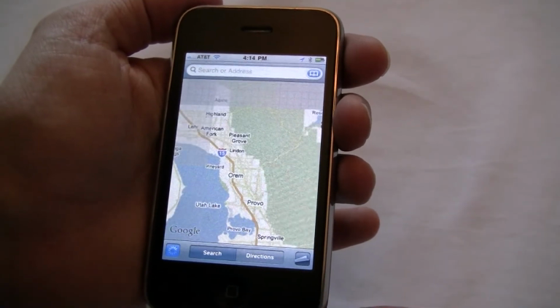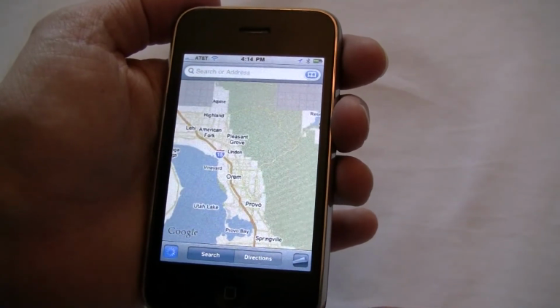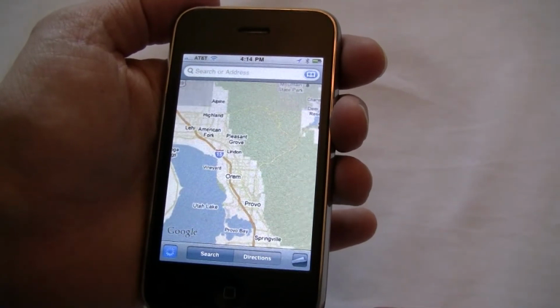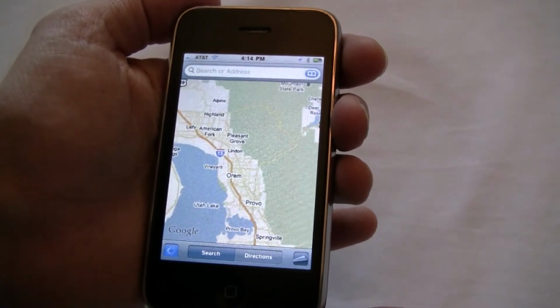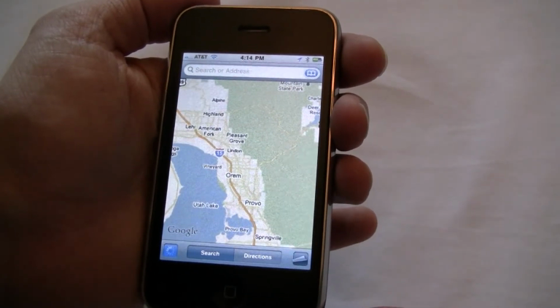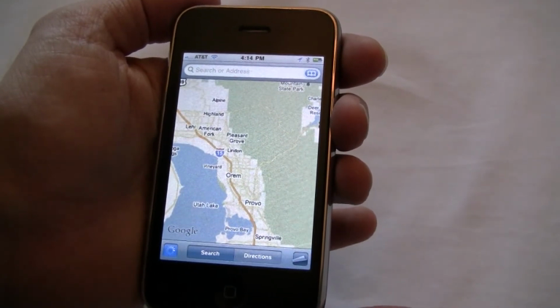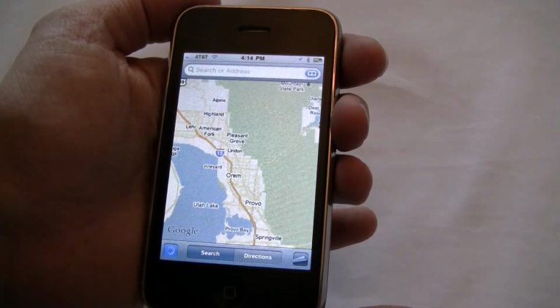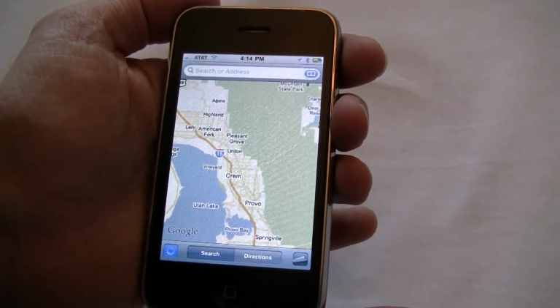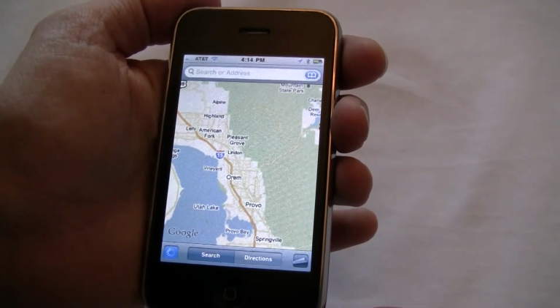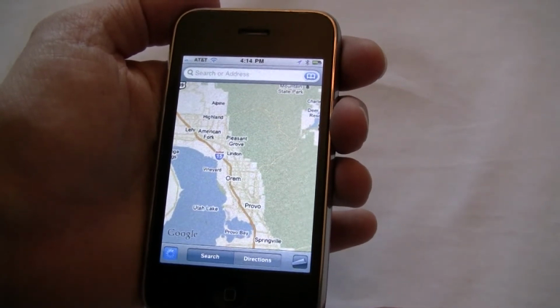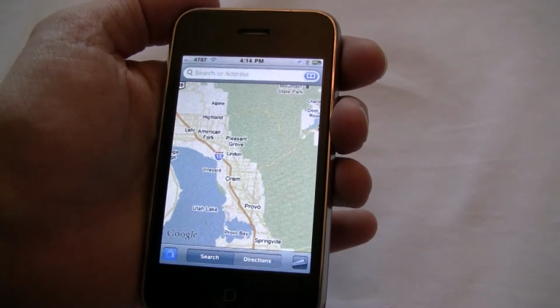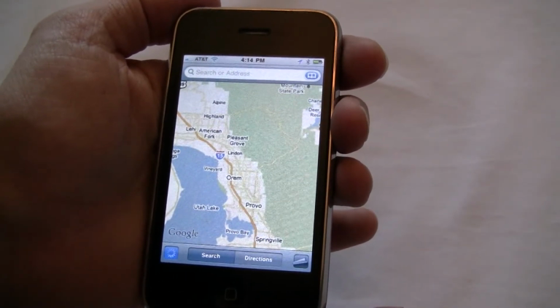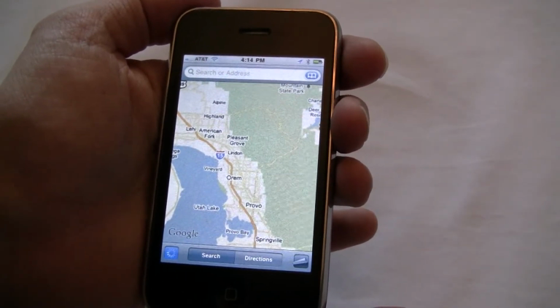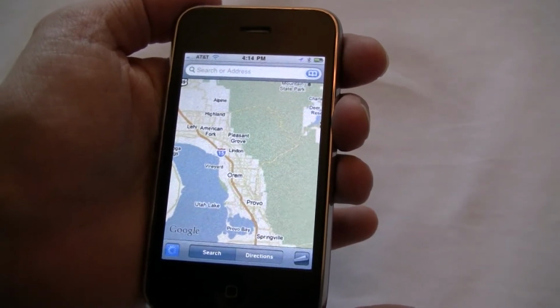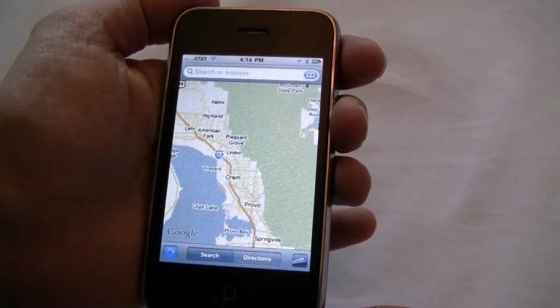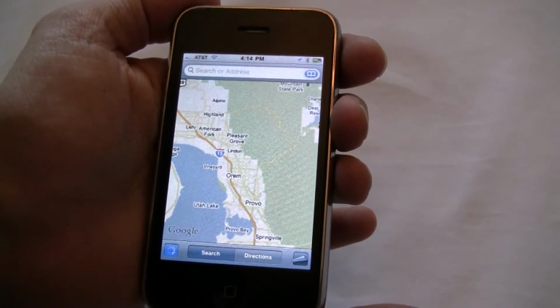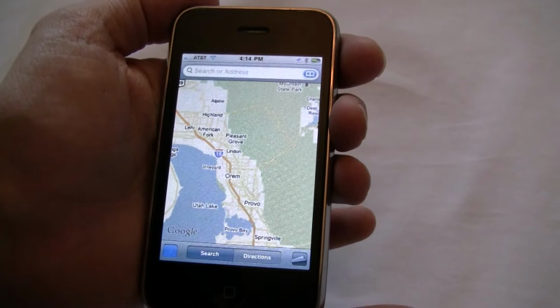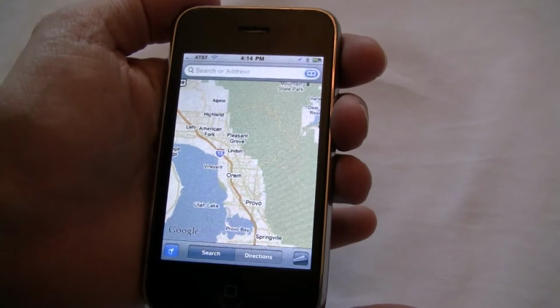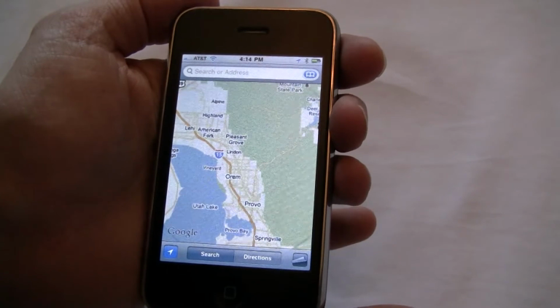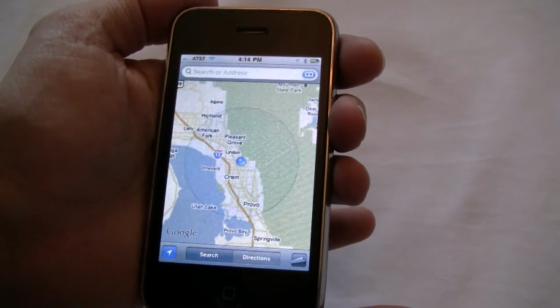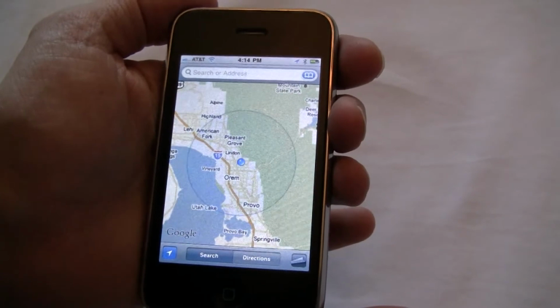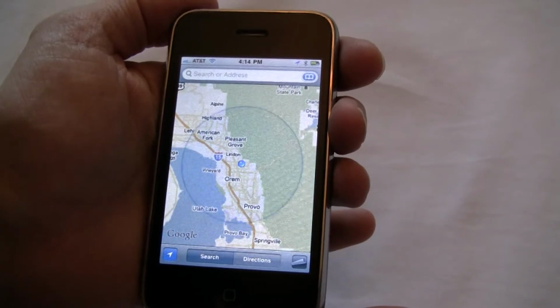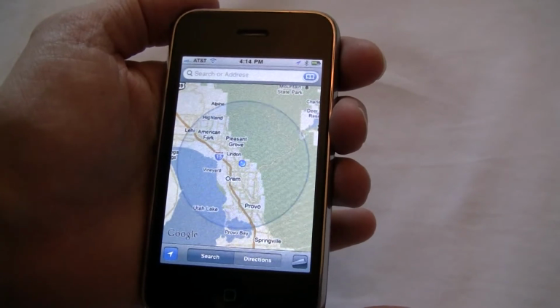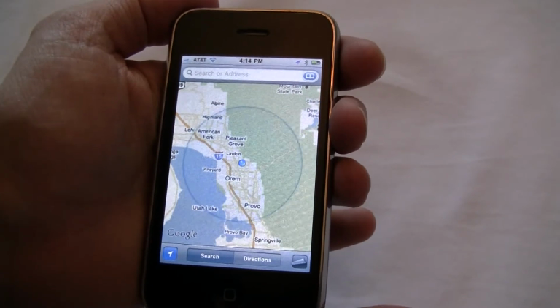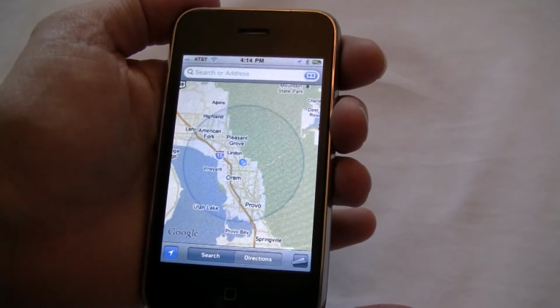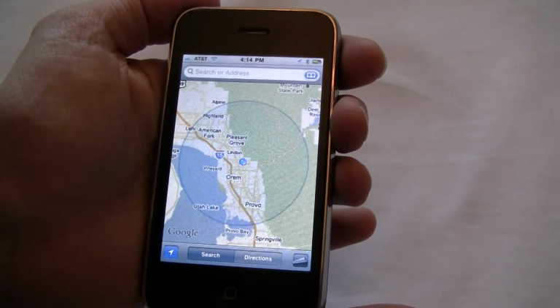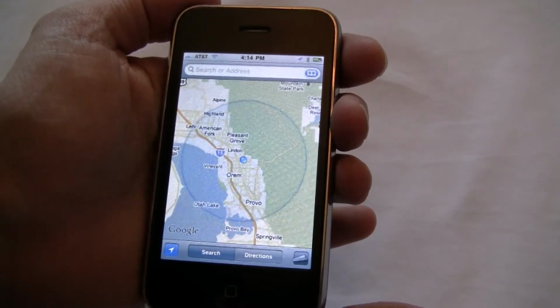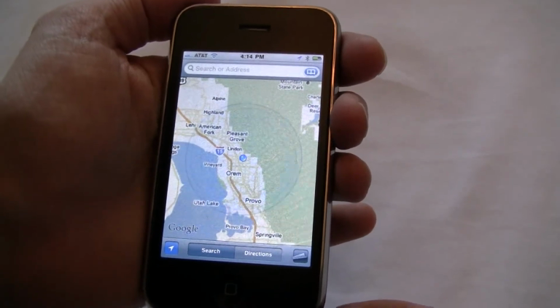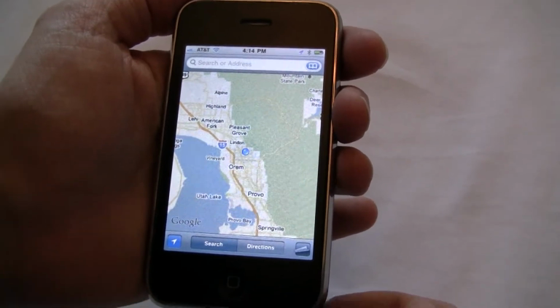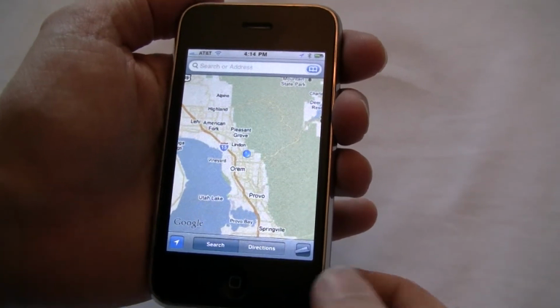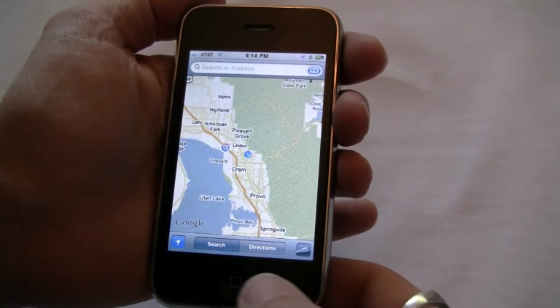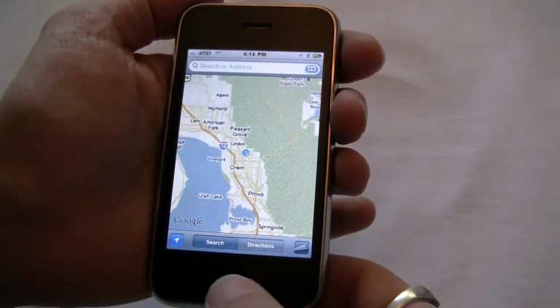We are here in Orem, Utah, and you'll see in a moment it'll pop up here and give you a little blue dot showing you that, indeed, we are in Orem, Utah.